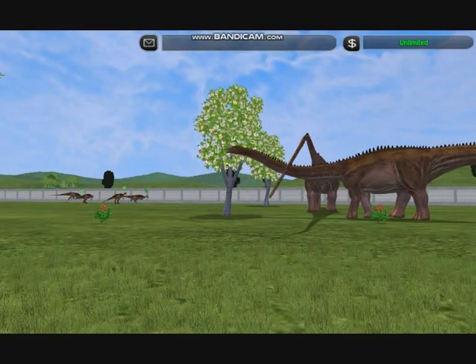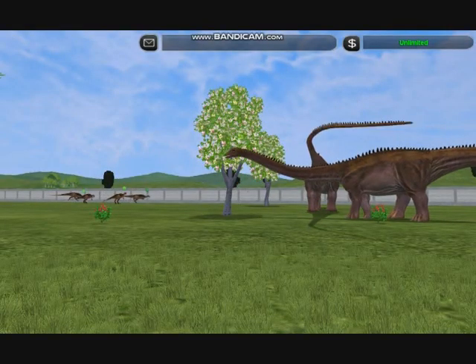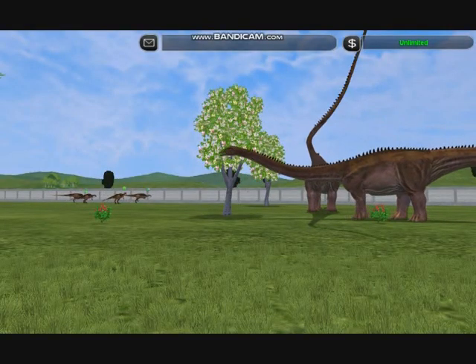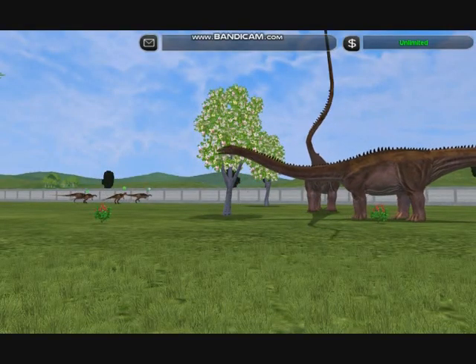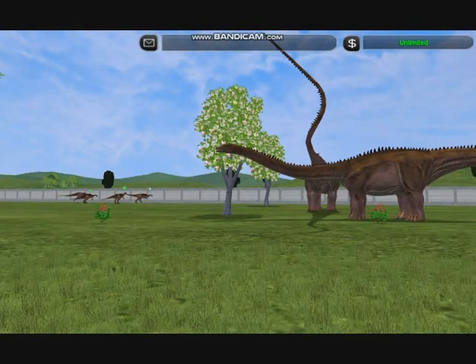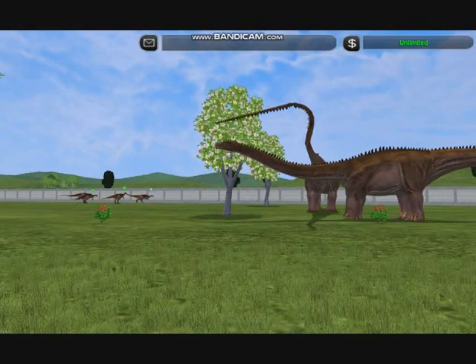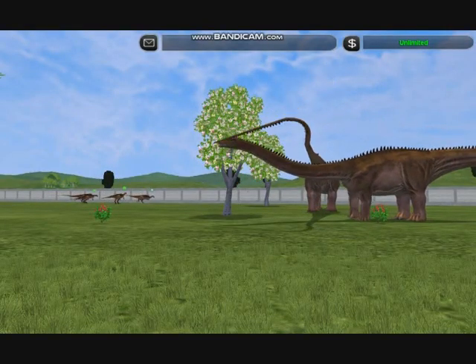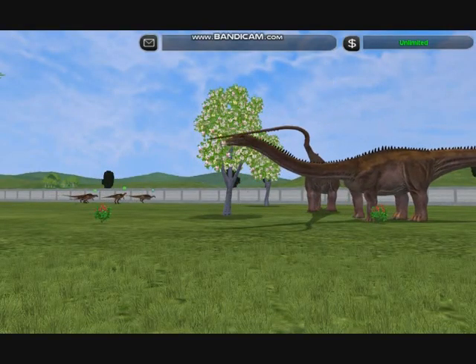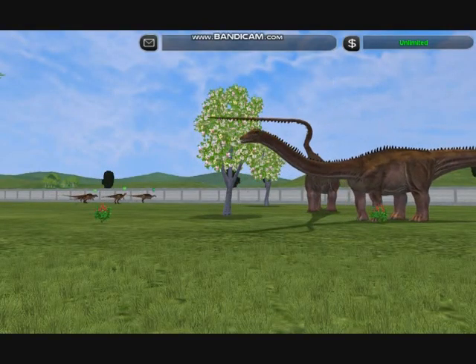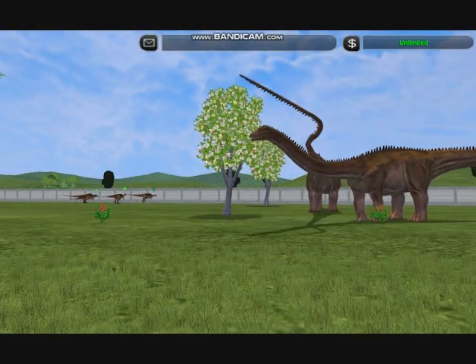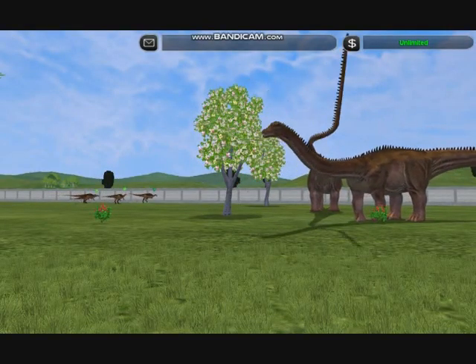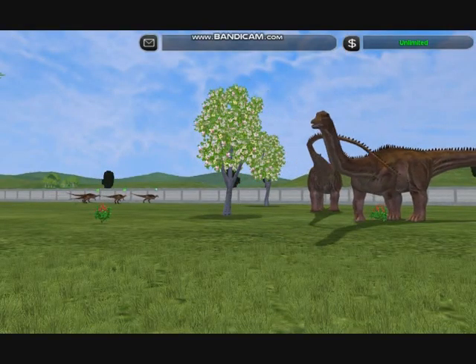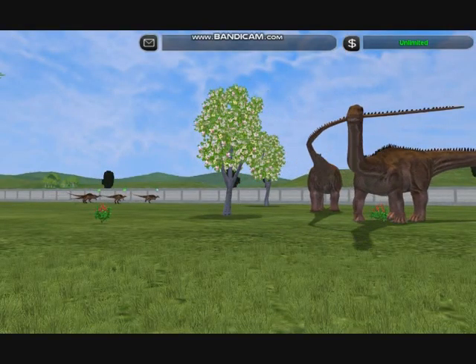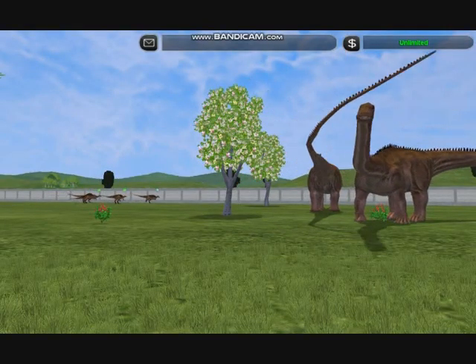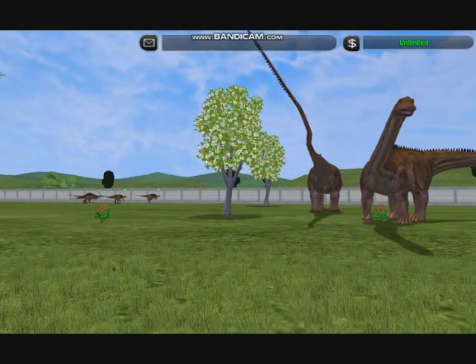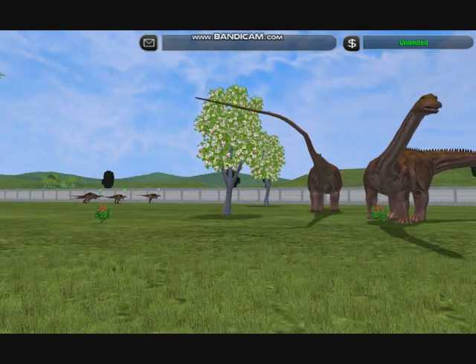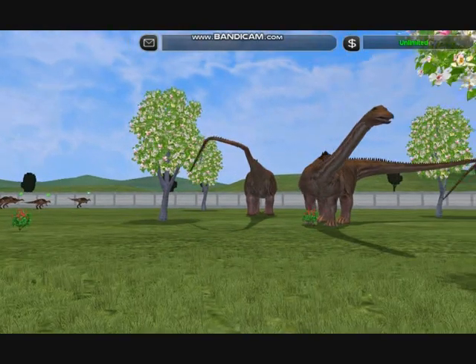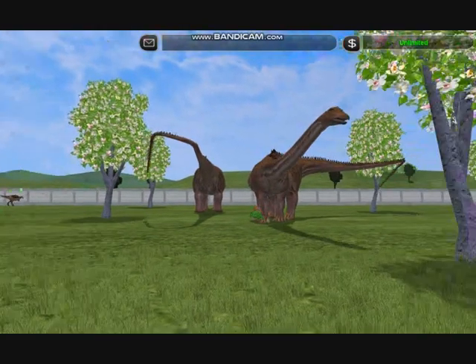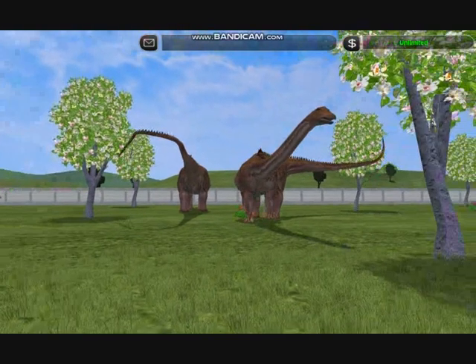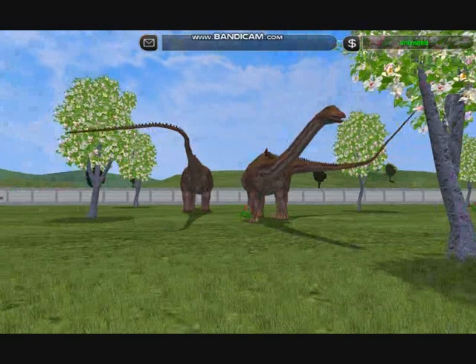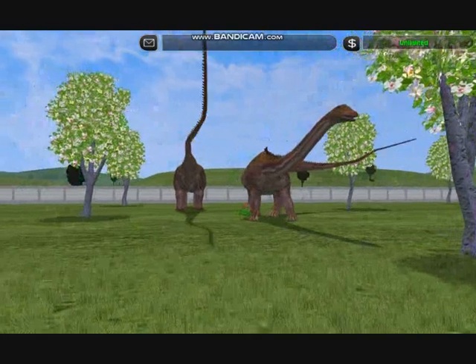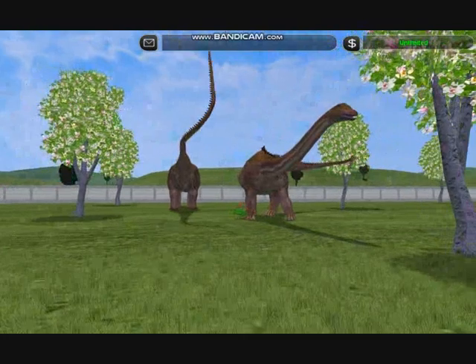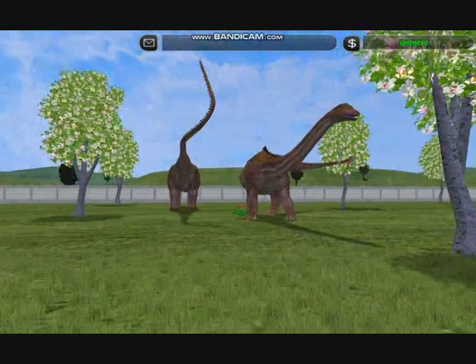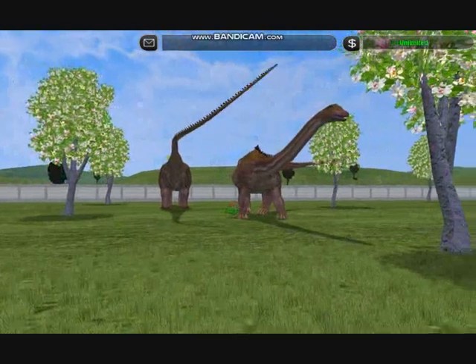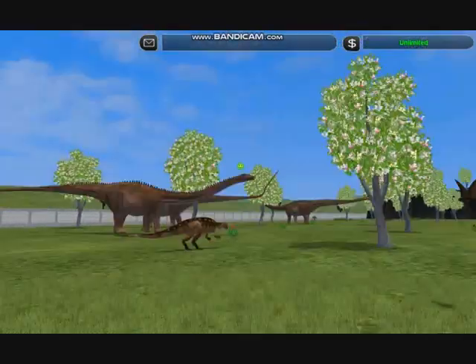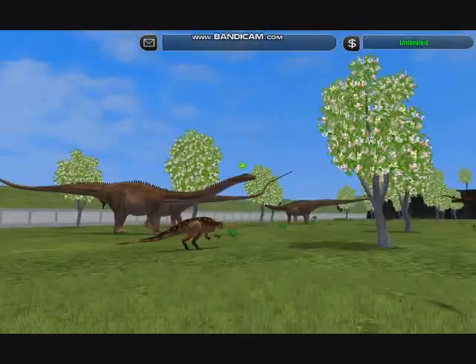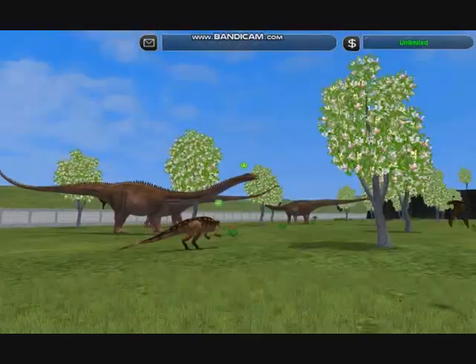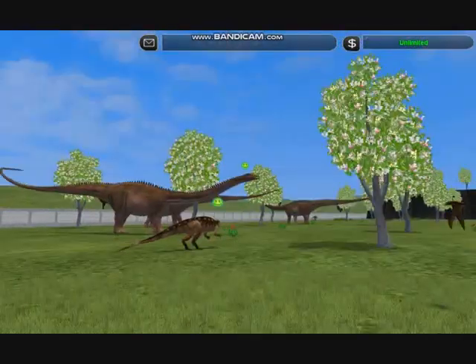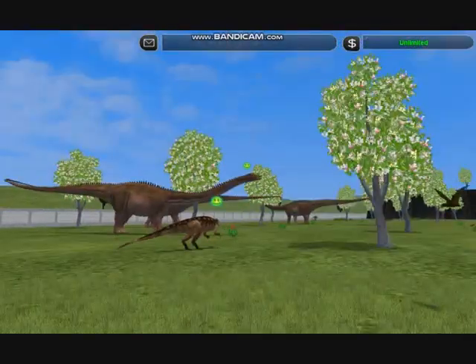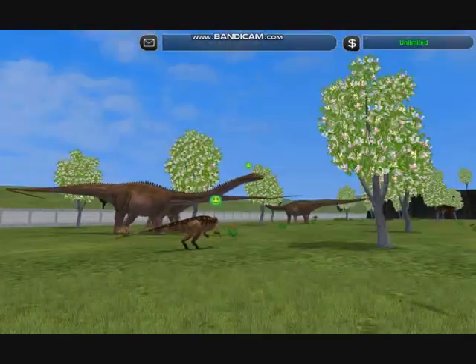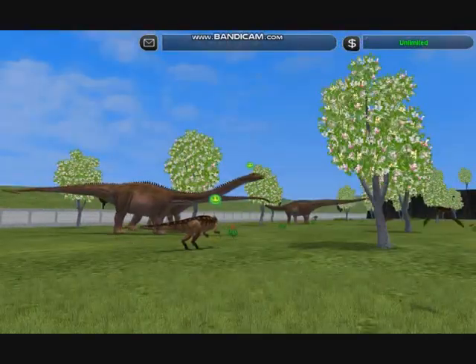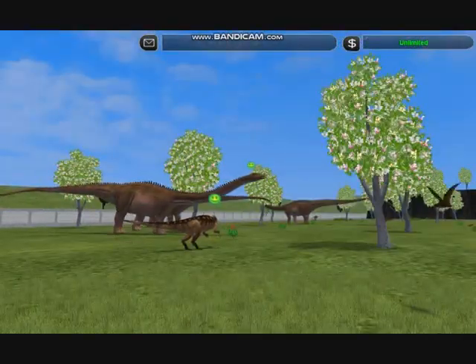The herd of giants moves on, carrying its own unique habitat with it.